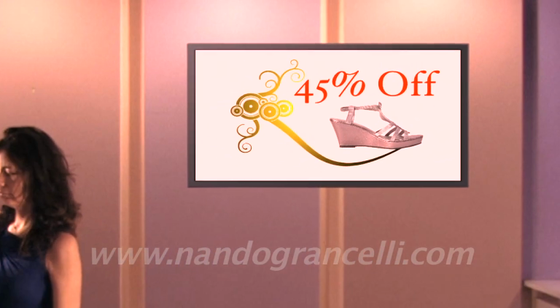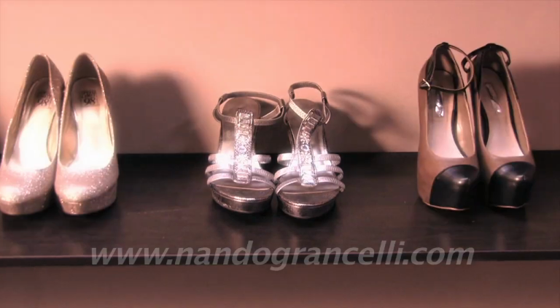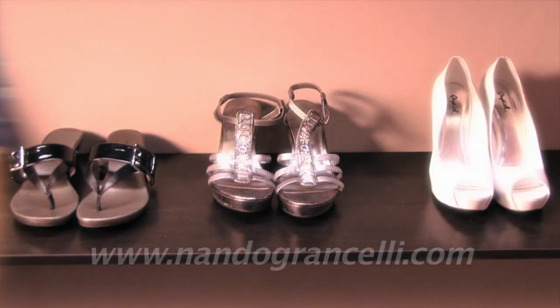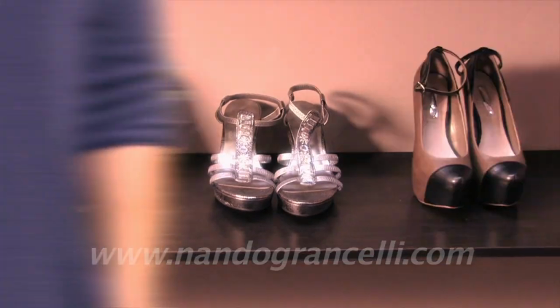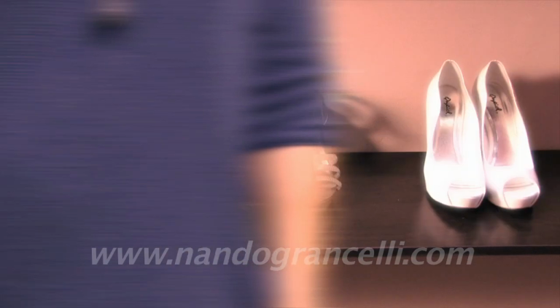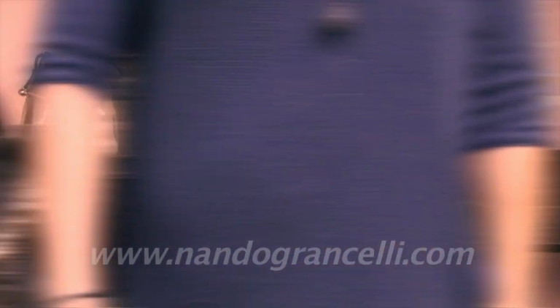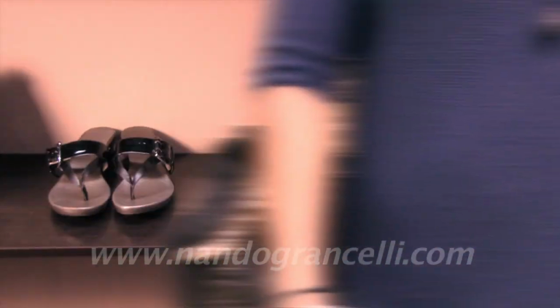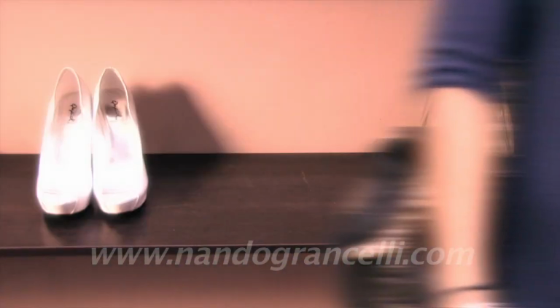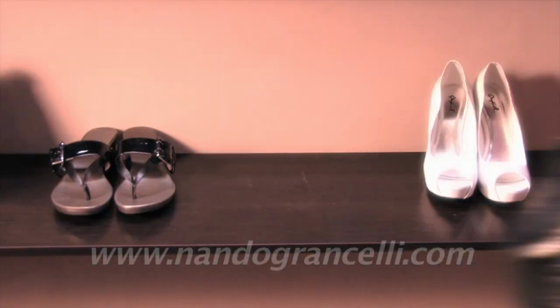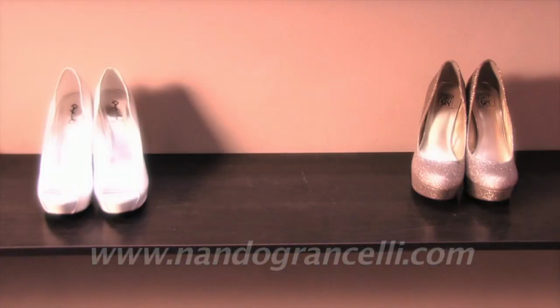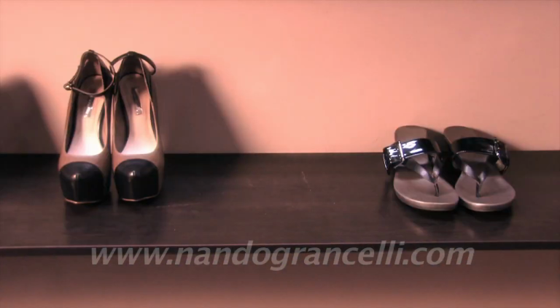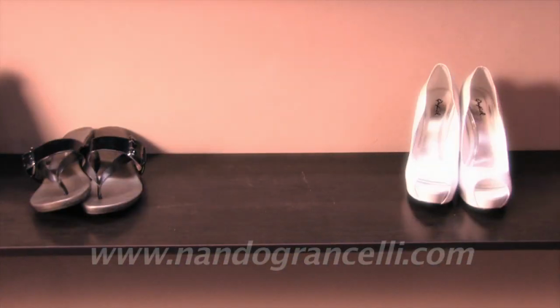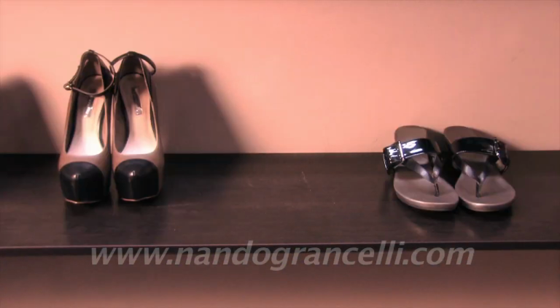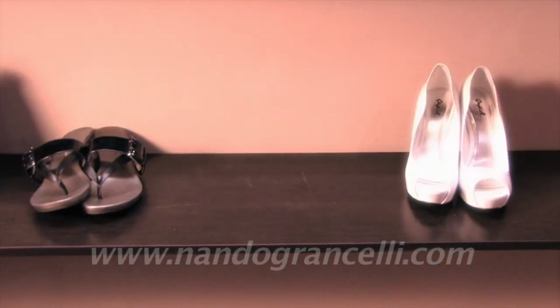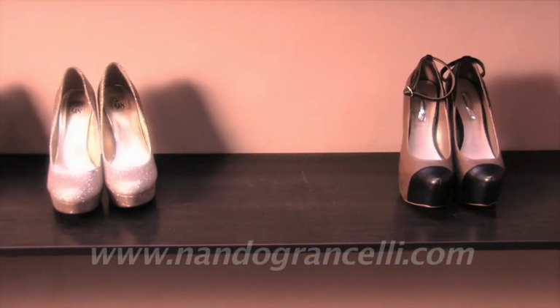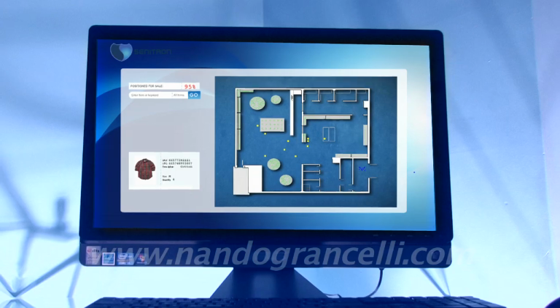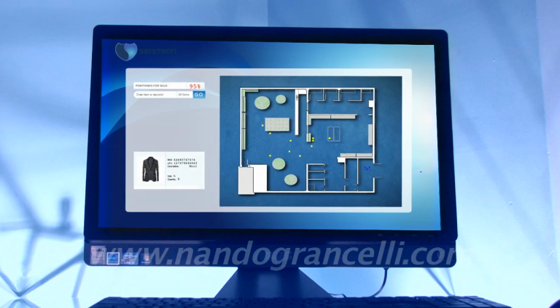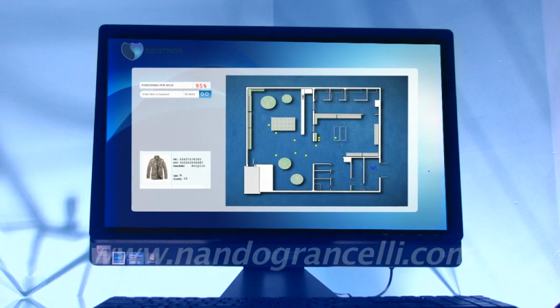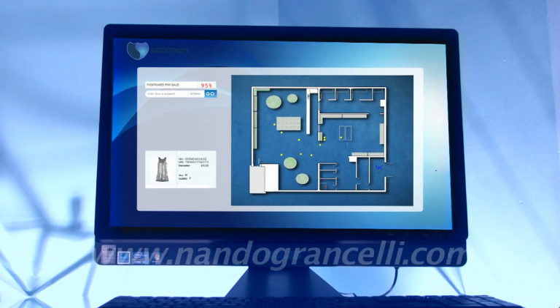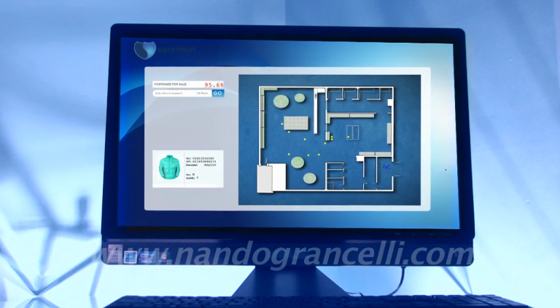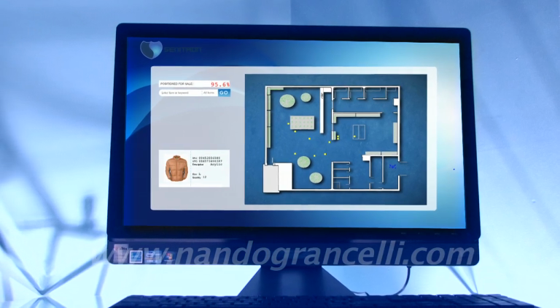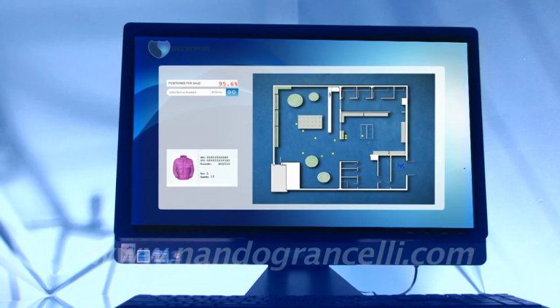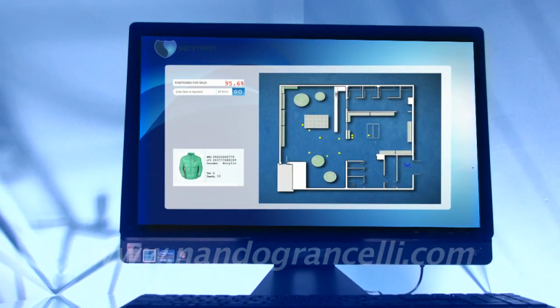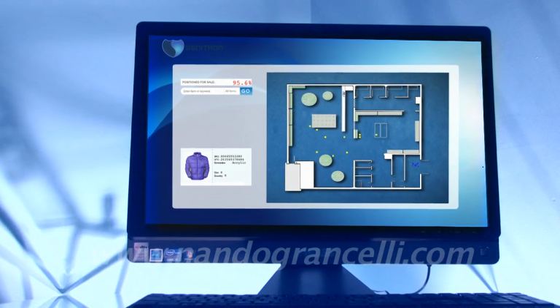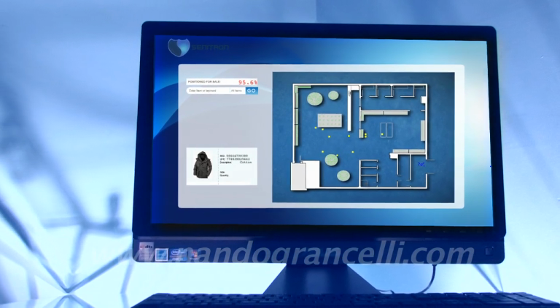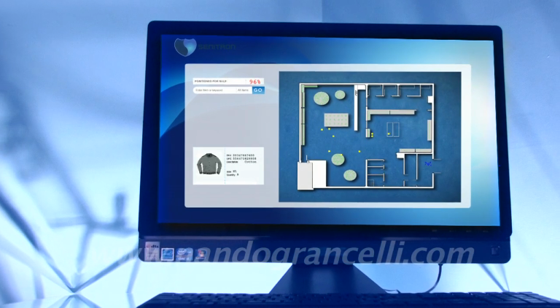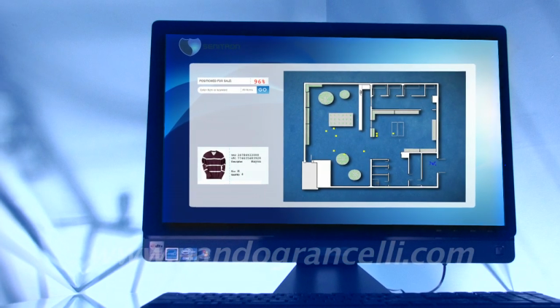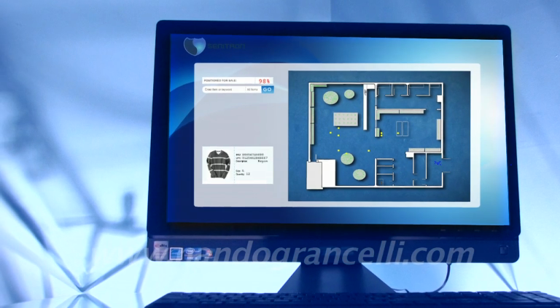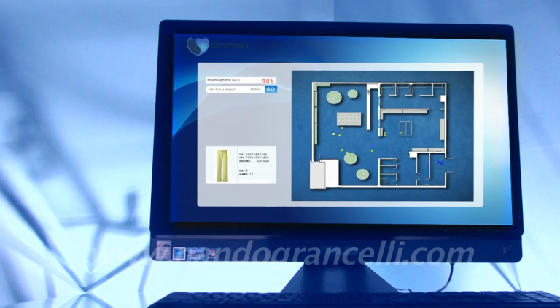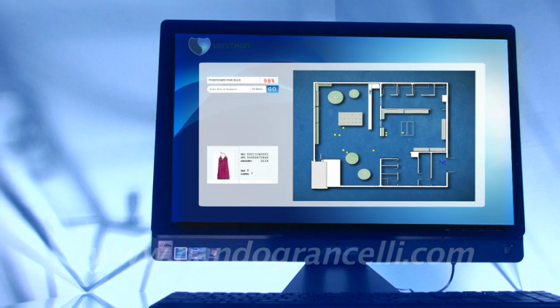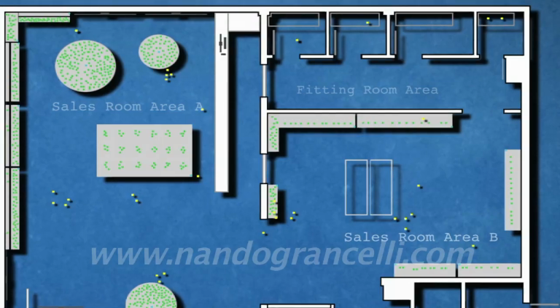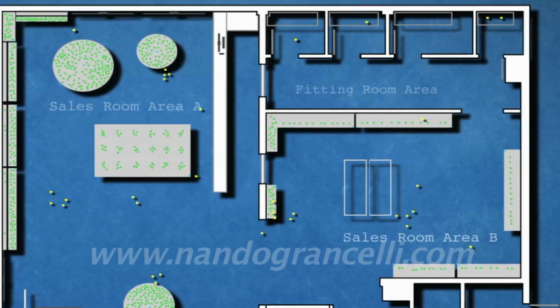Together at last: real-time inventory management and loss prevention.